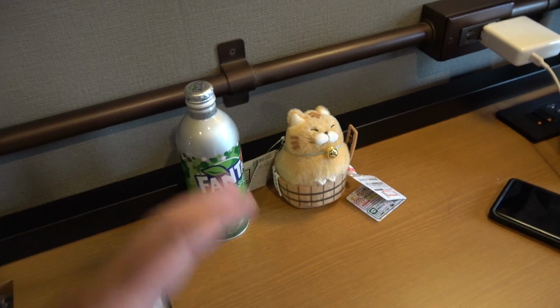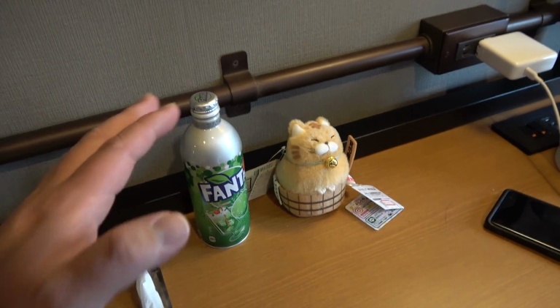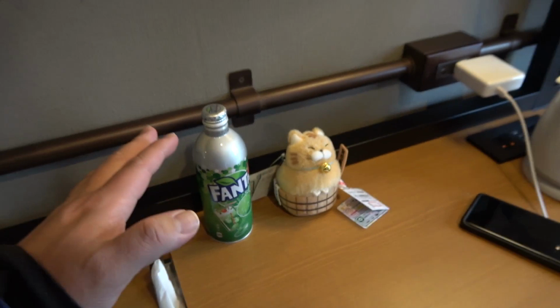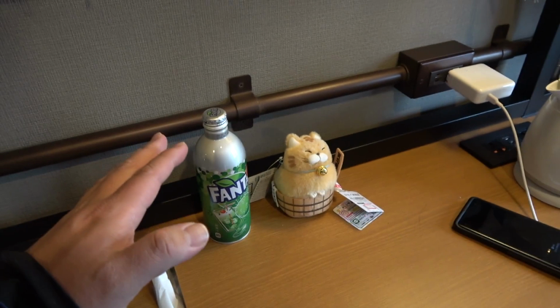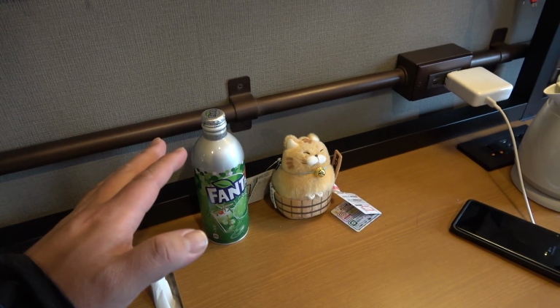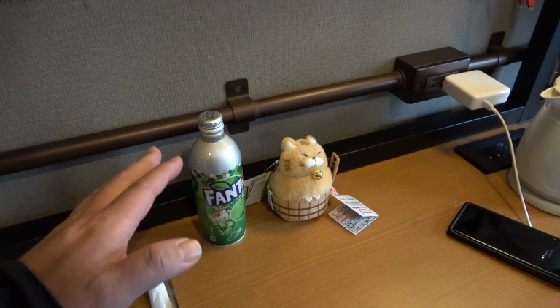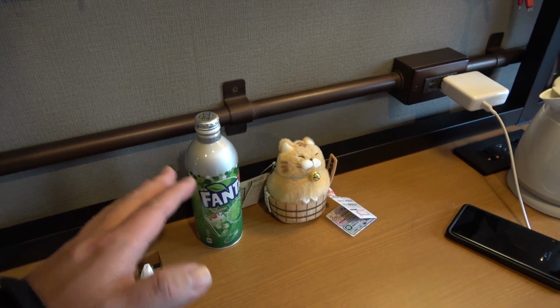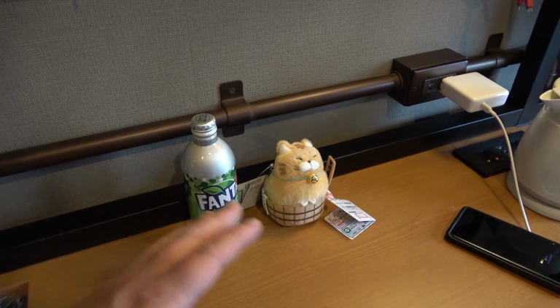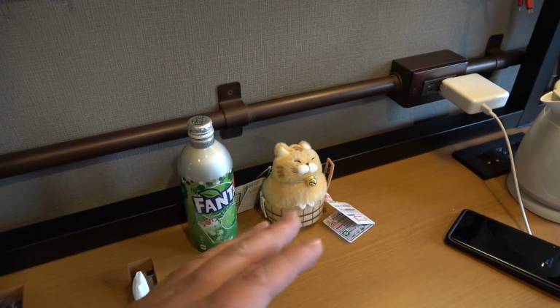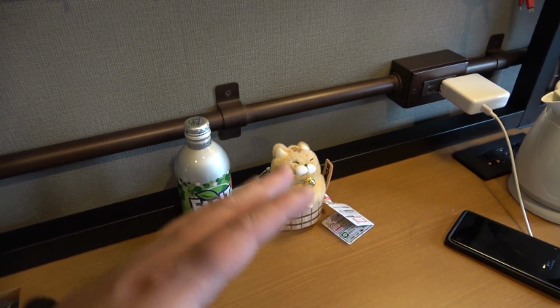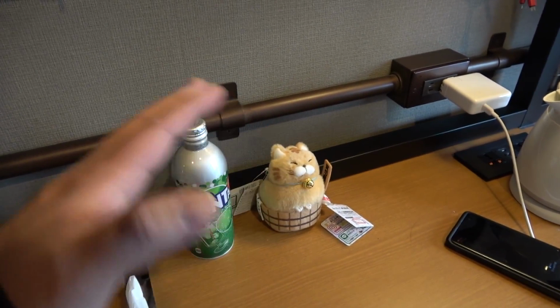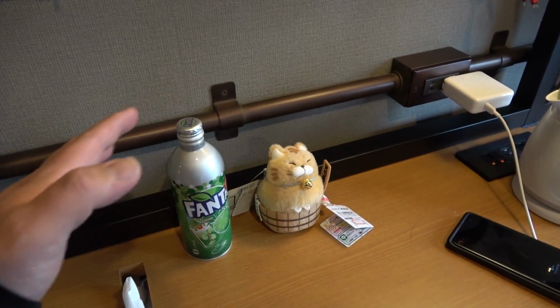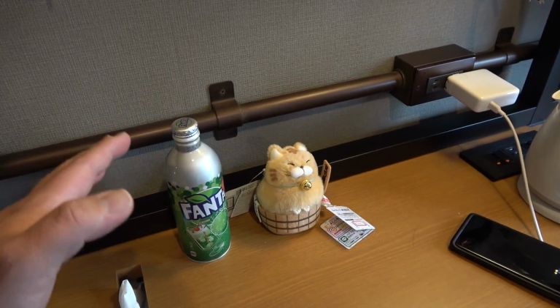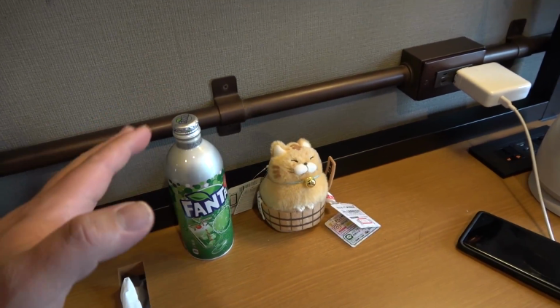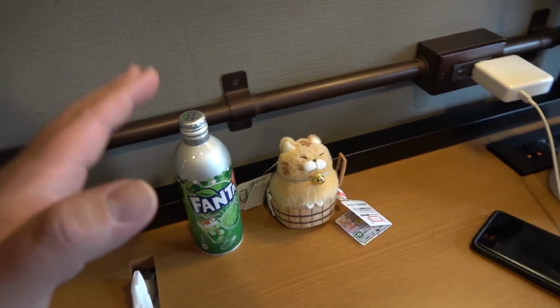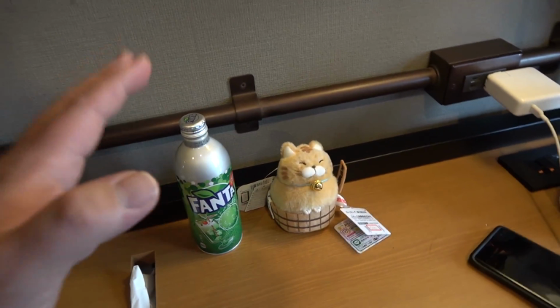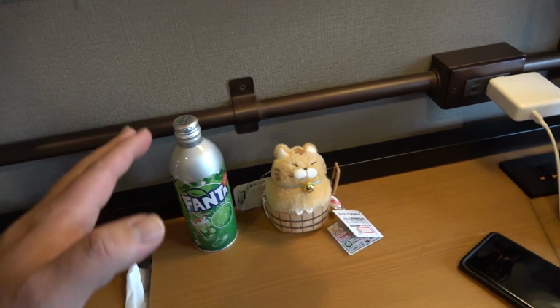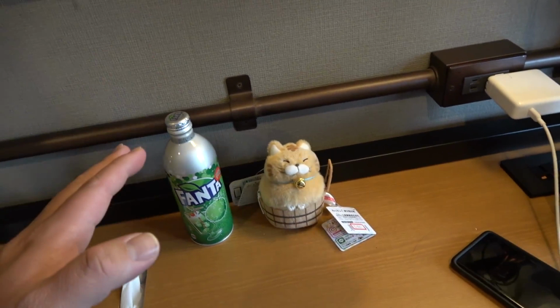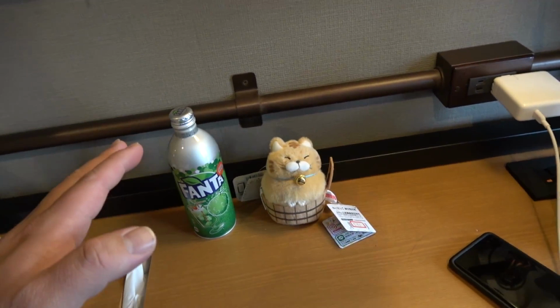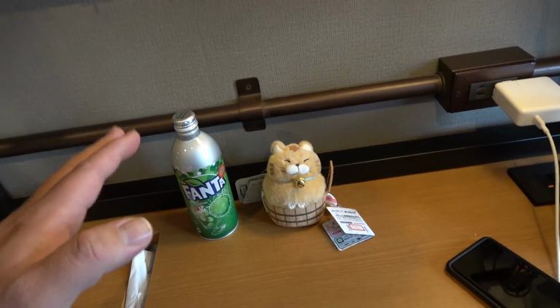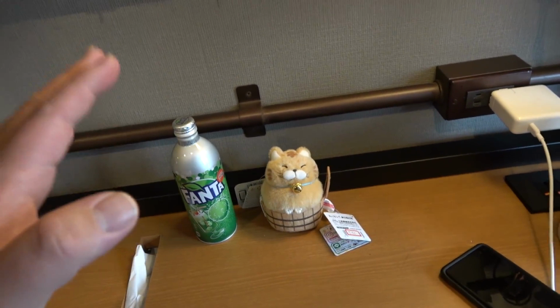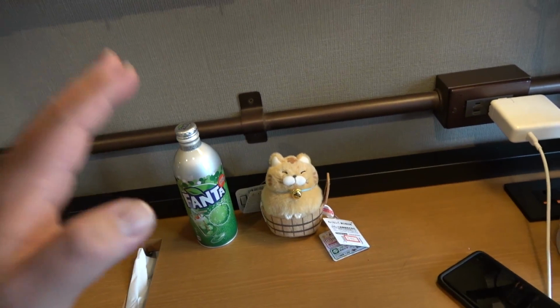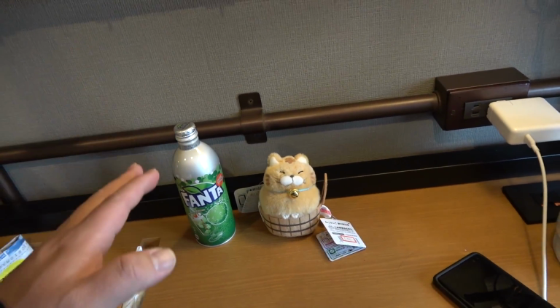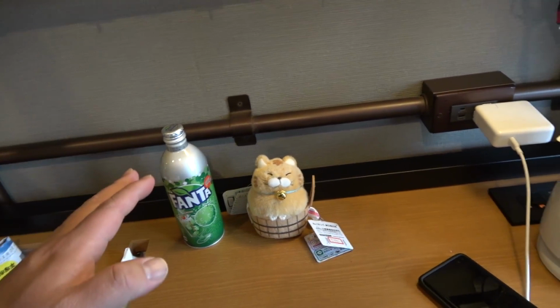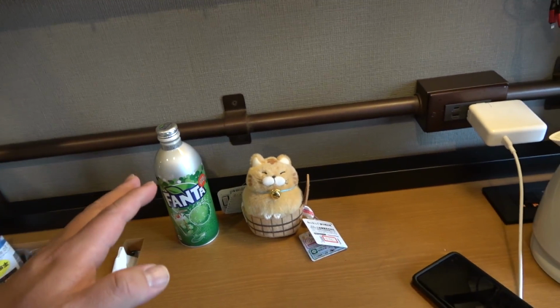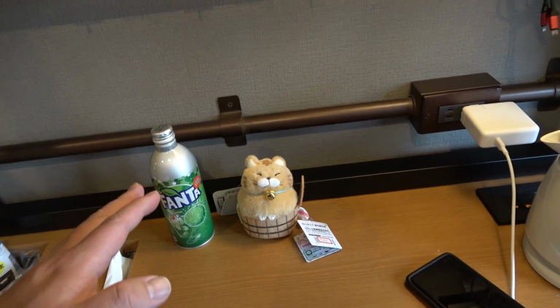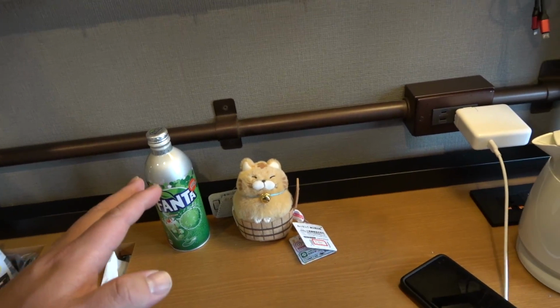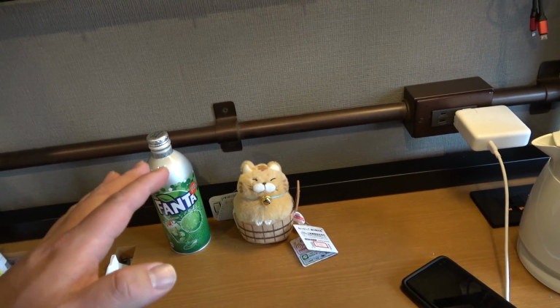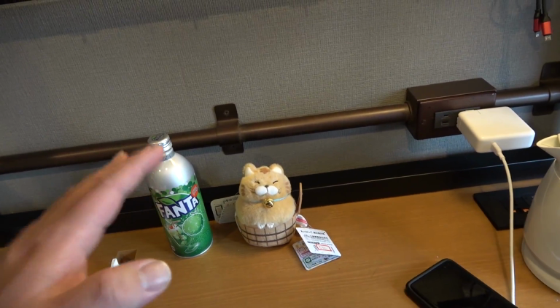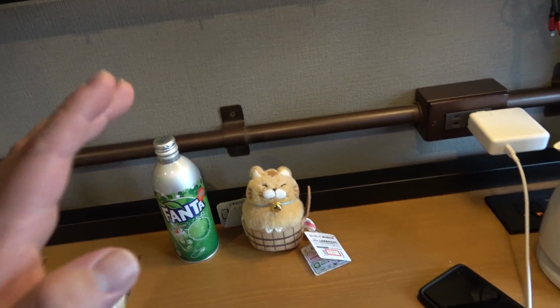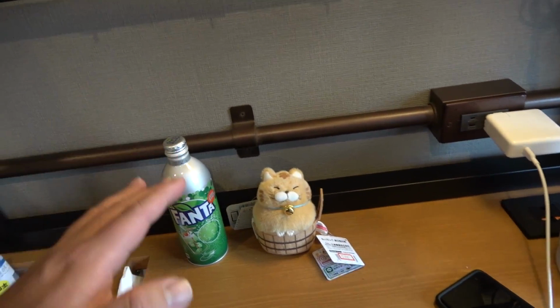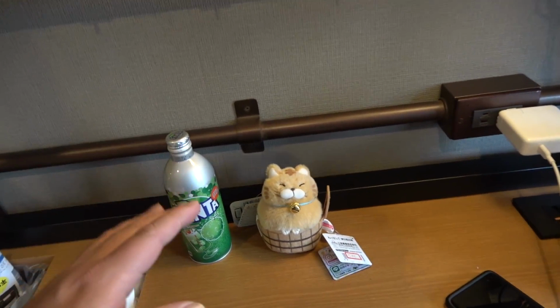I know what you're thinking. You're probably wondering, Espa, what the hell is going on over here? Let me explain.